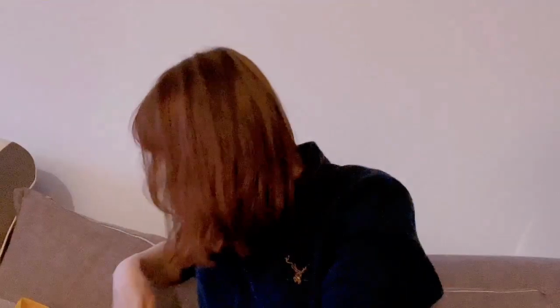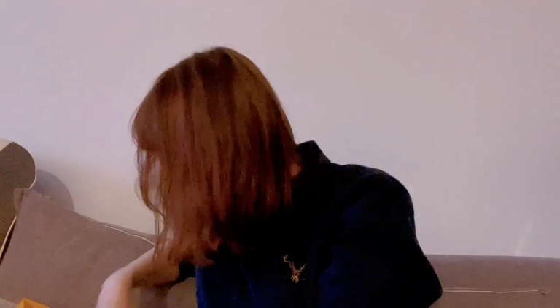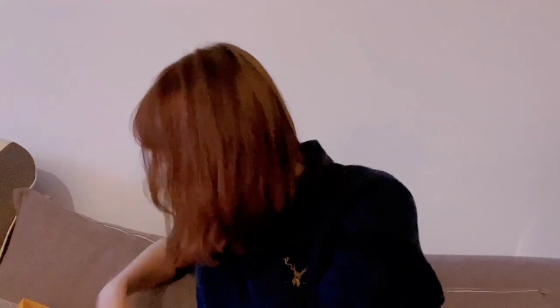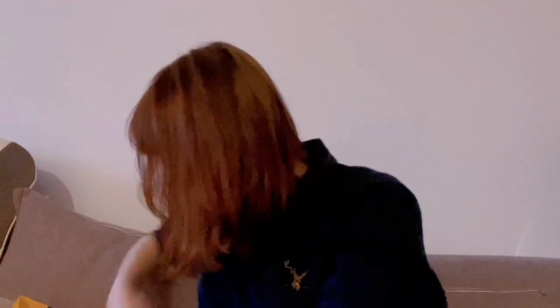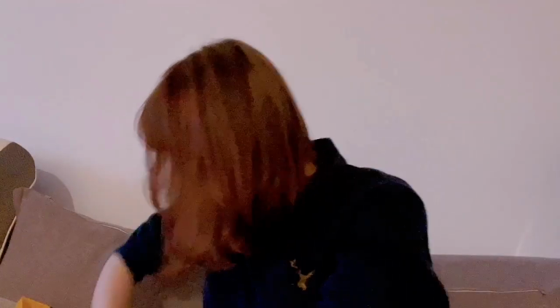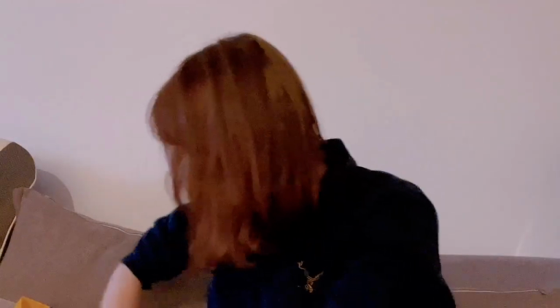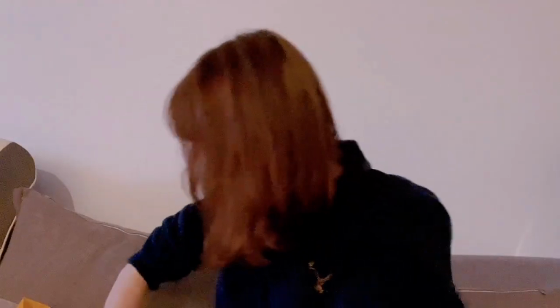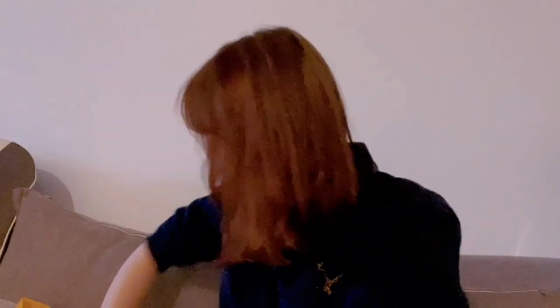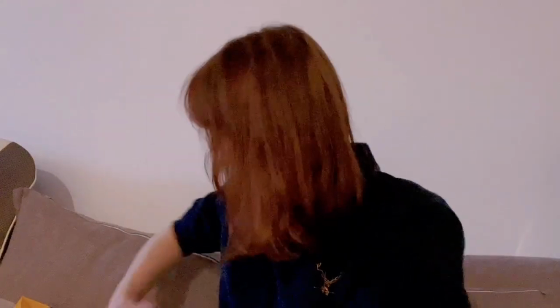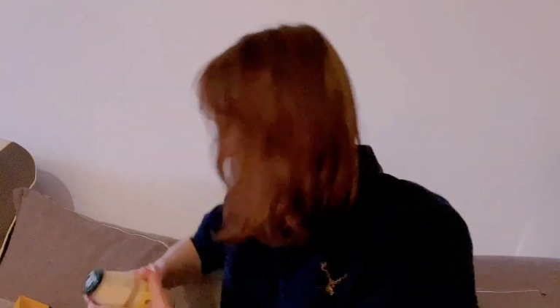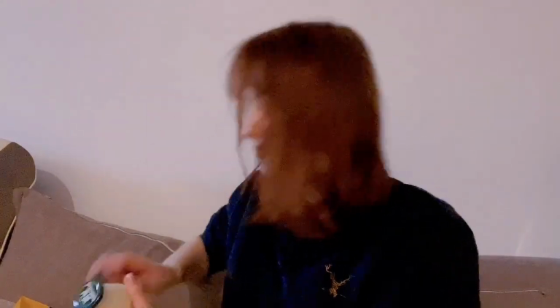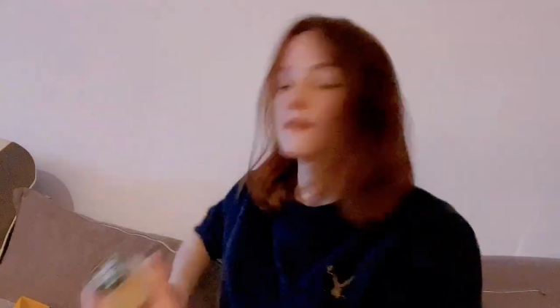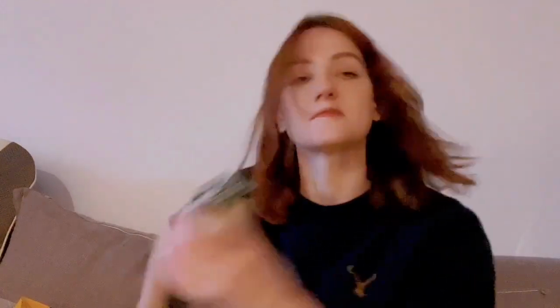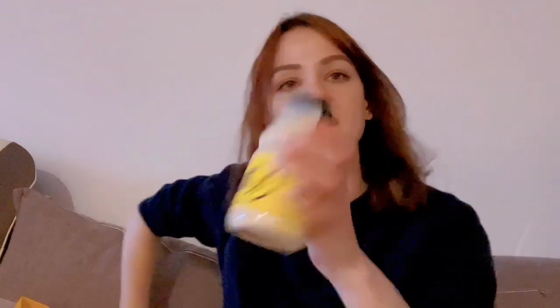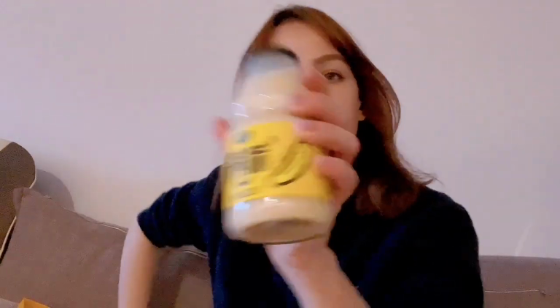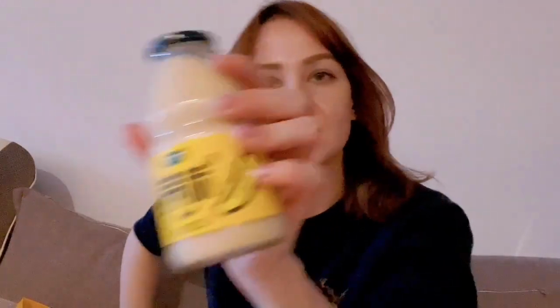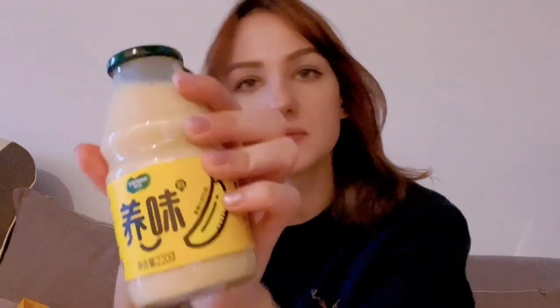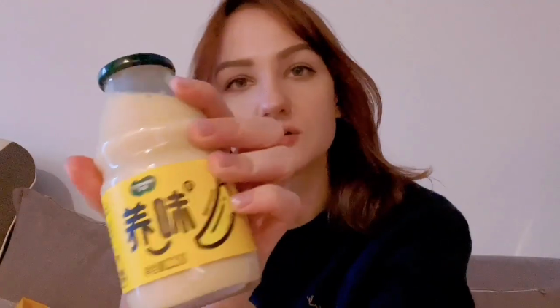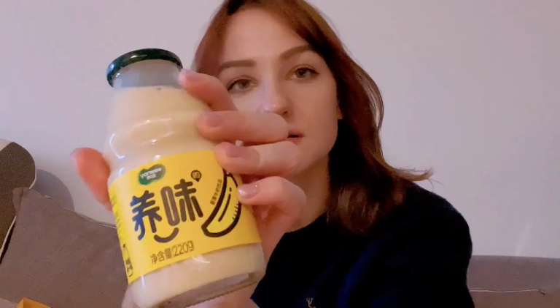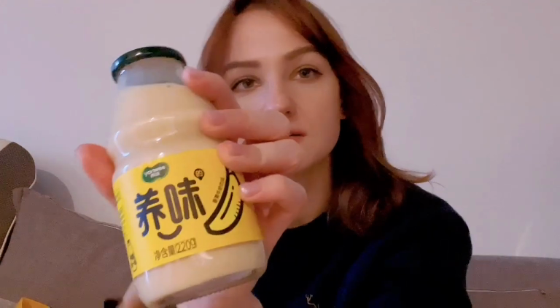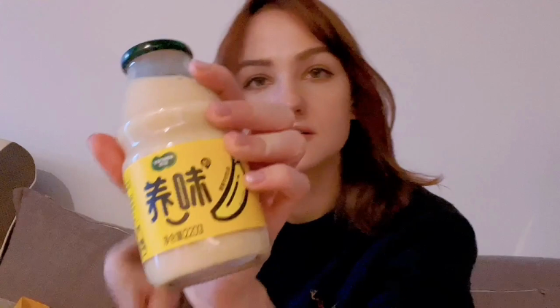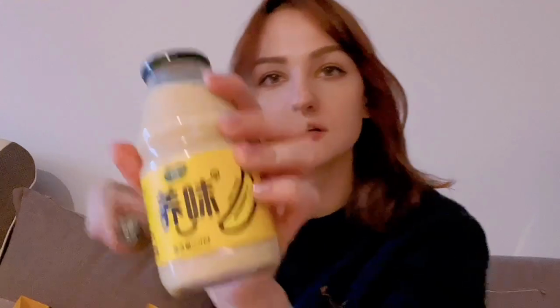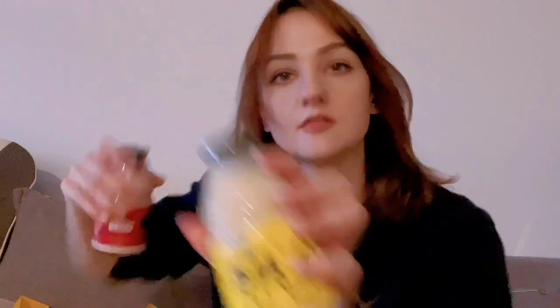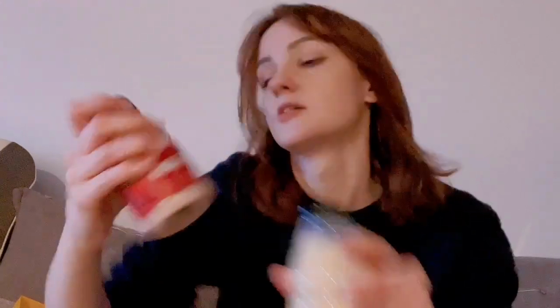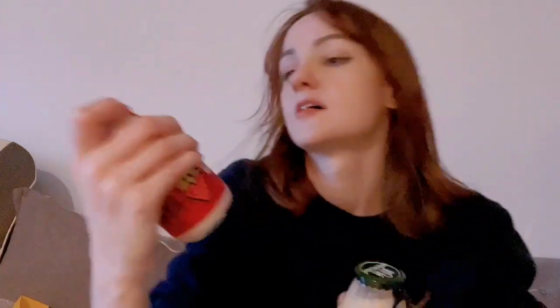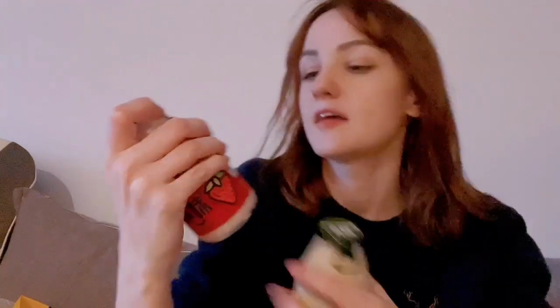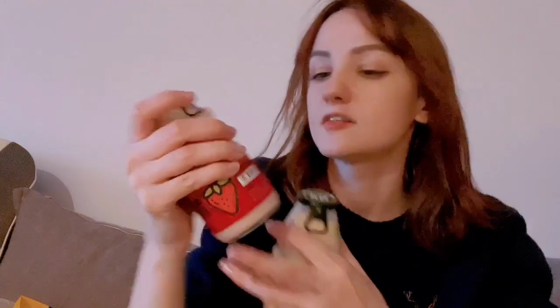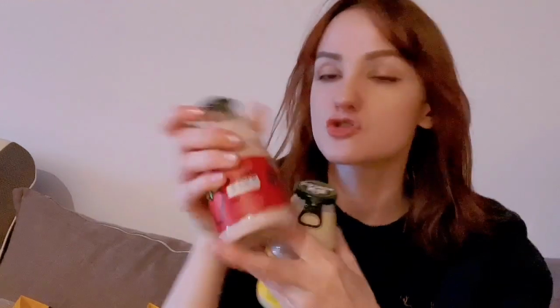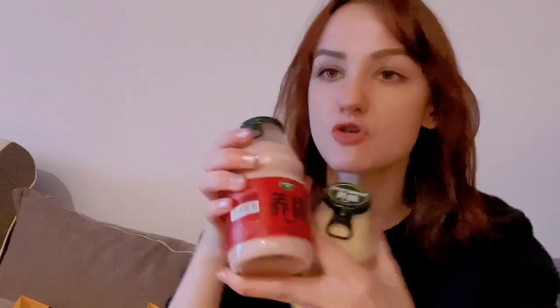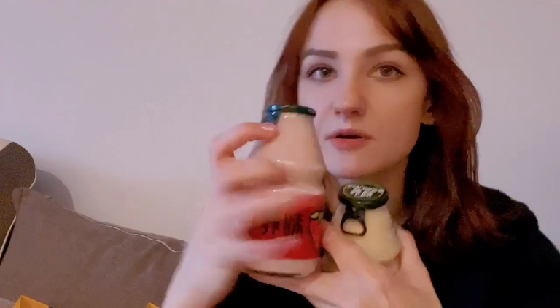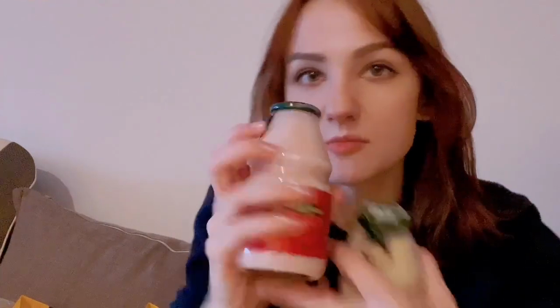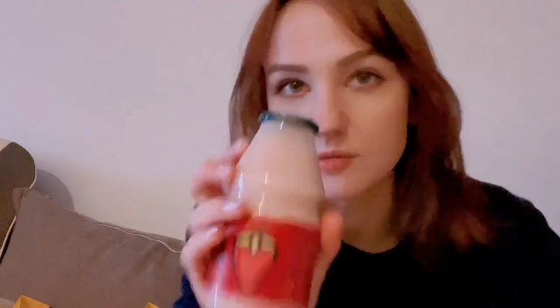And then we have milk. We have banana milk and strawberry milk.